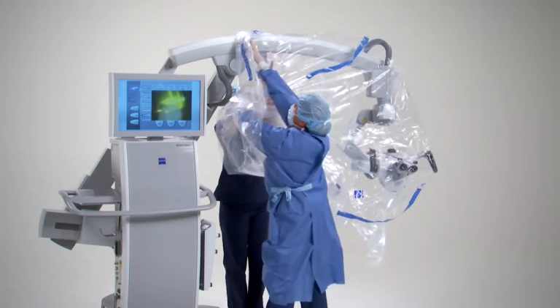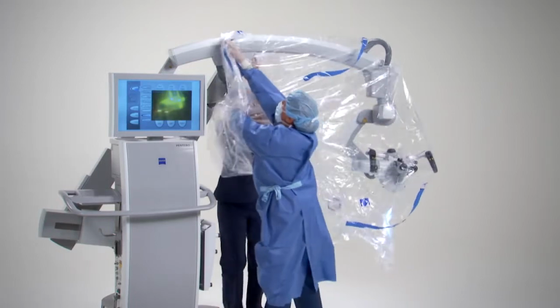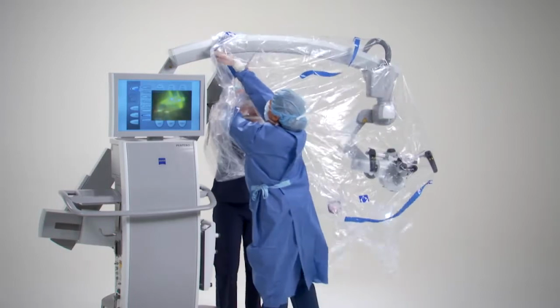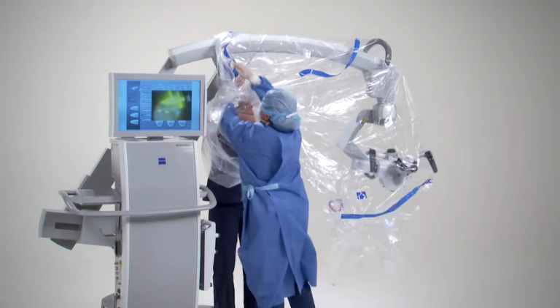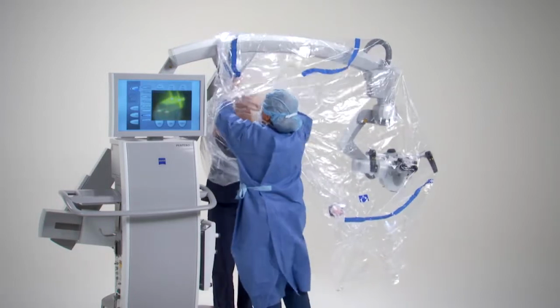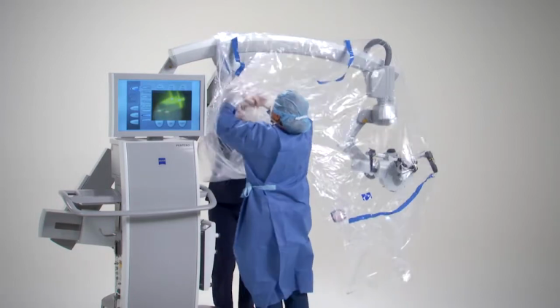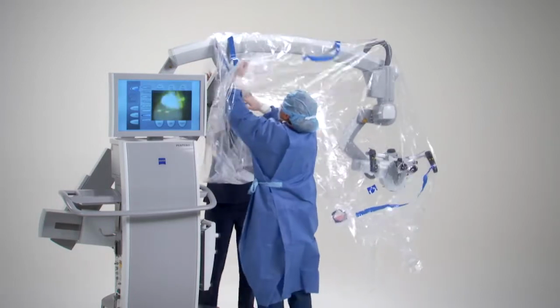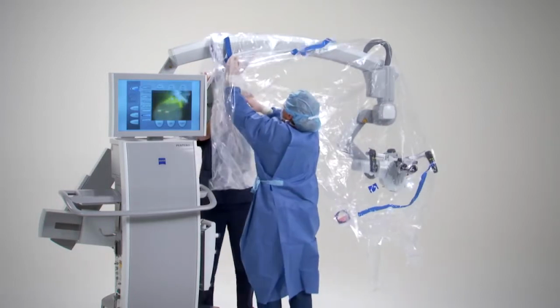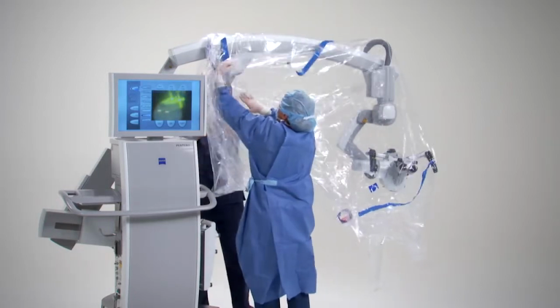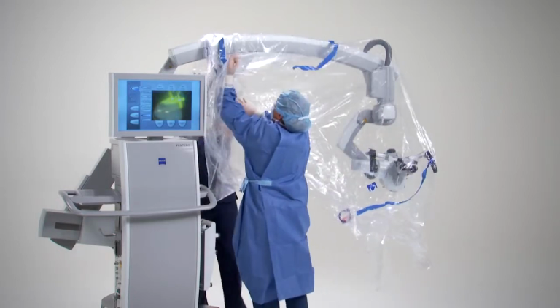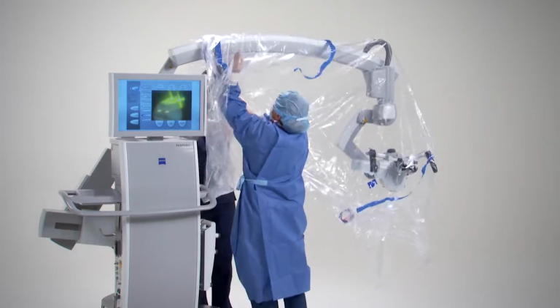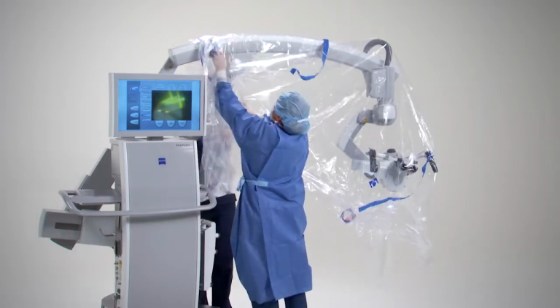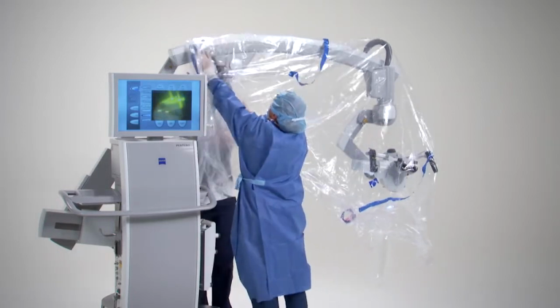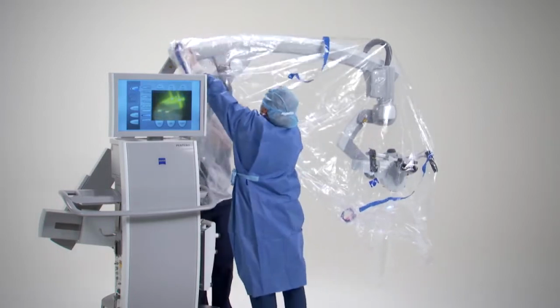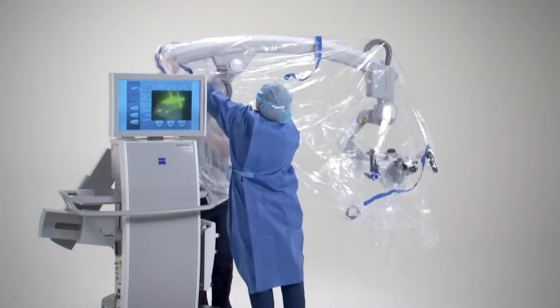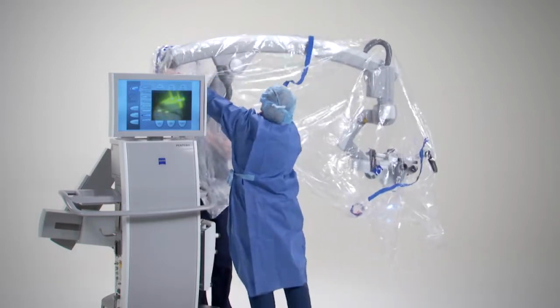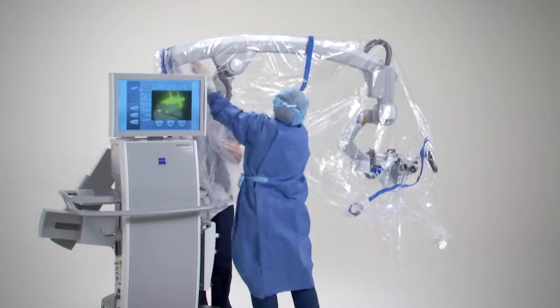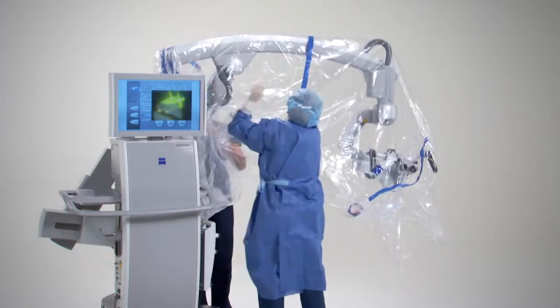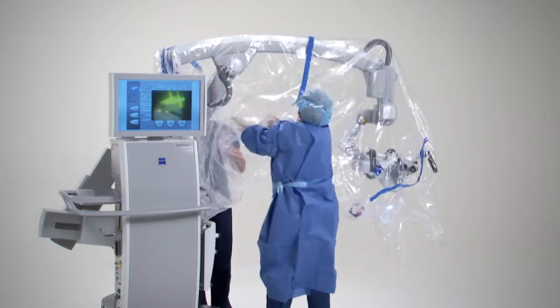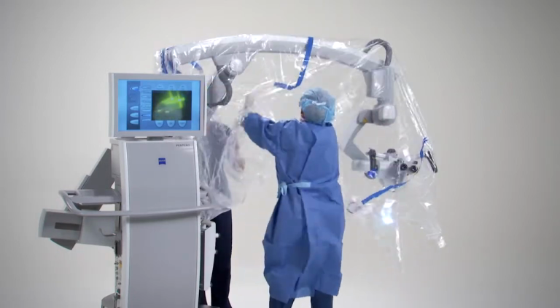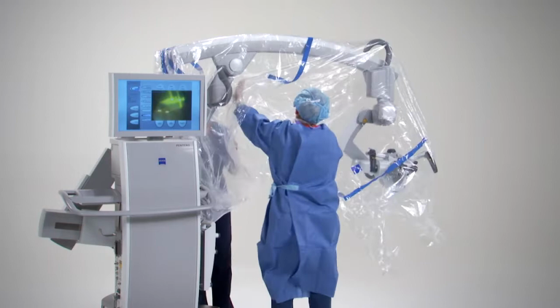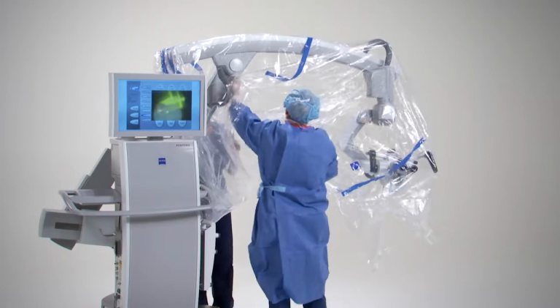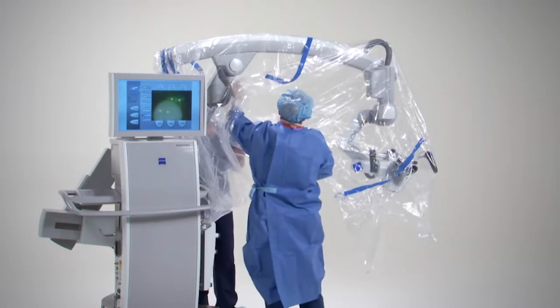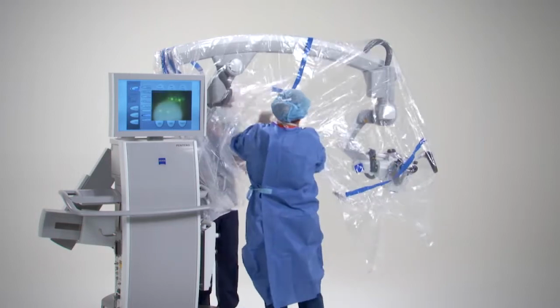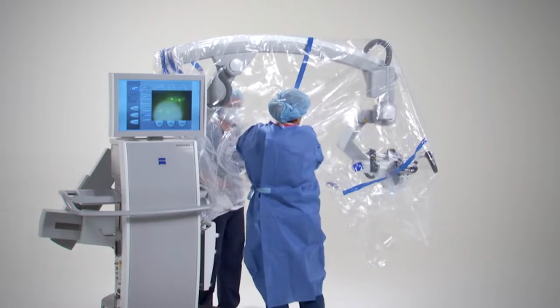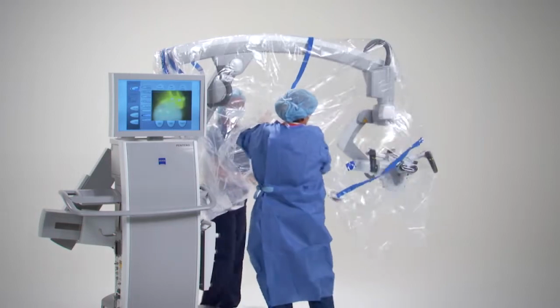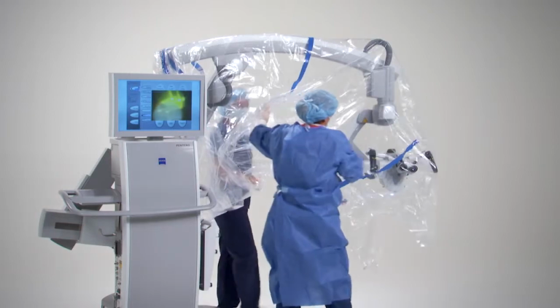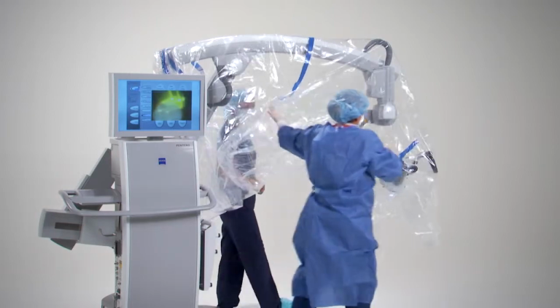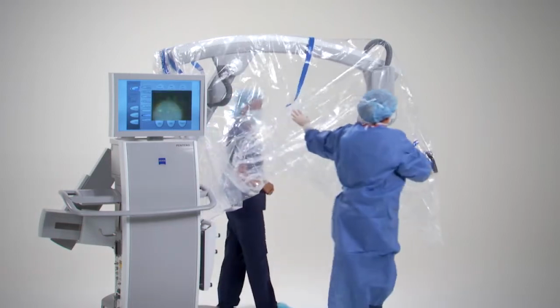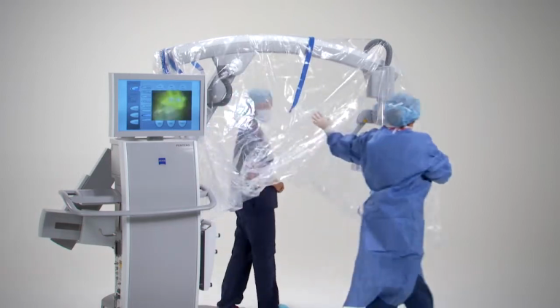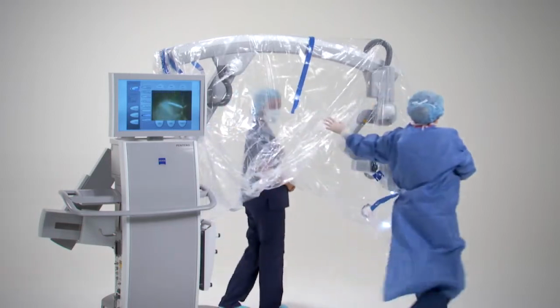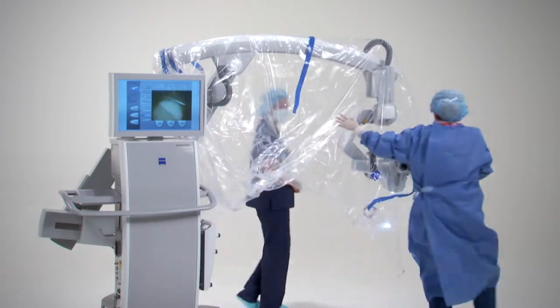Make sure that there is slack in the drape to allow for swivel, tilt, and rotation of the microscope, especially around the handgrips.